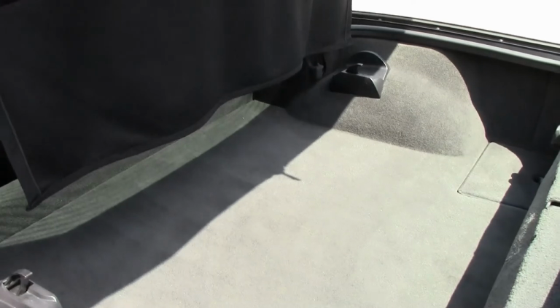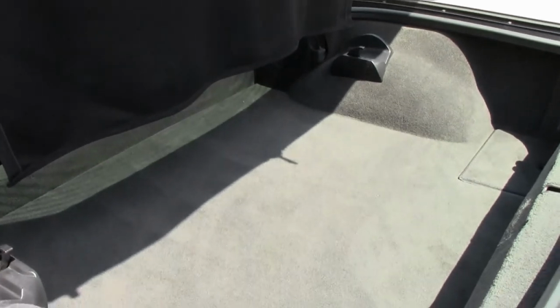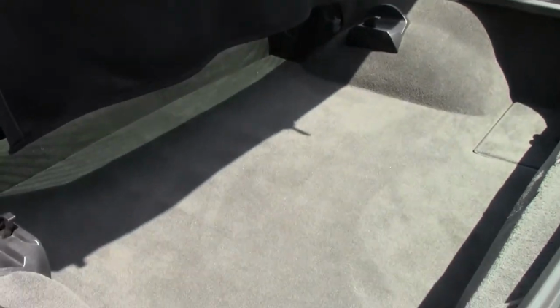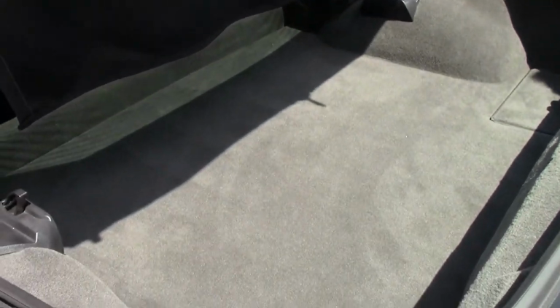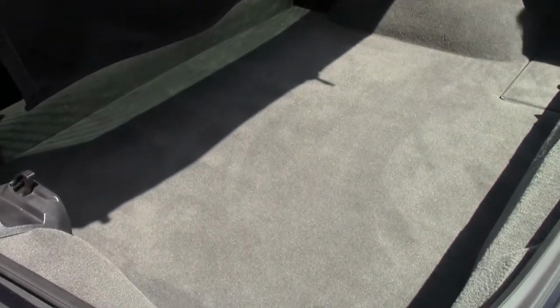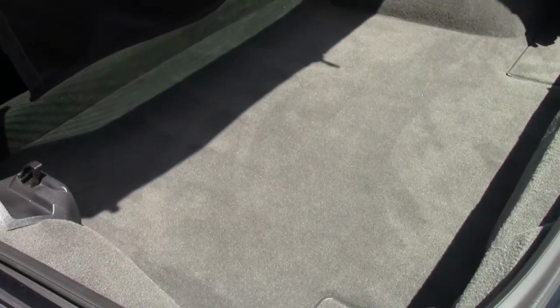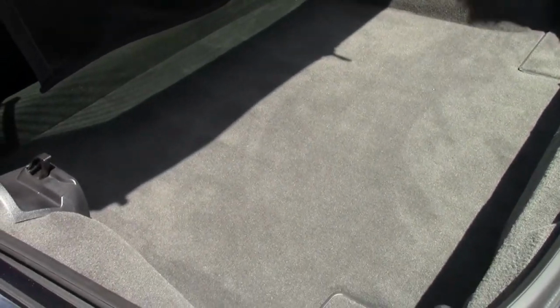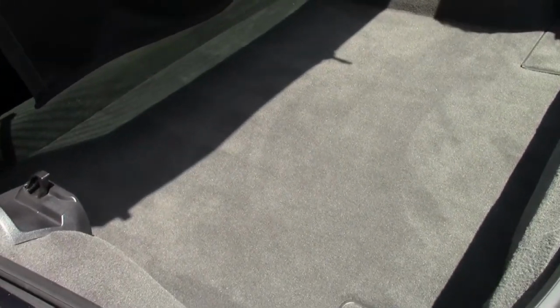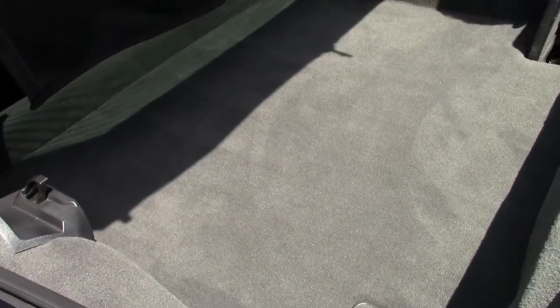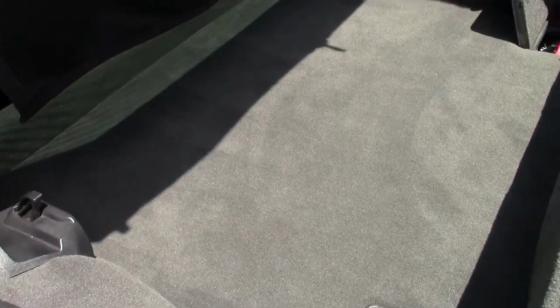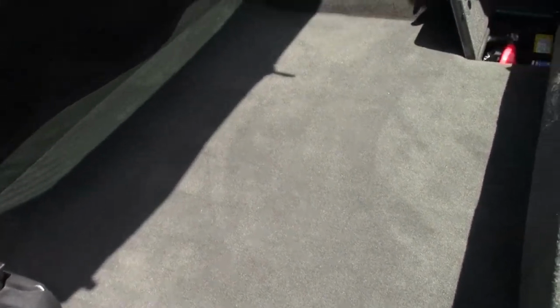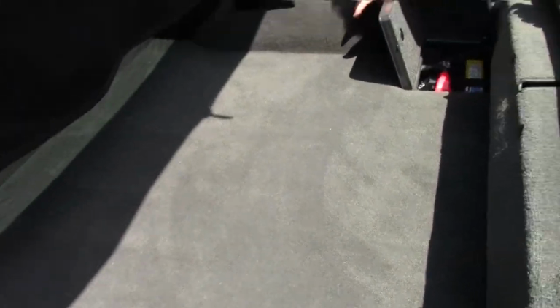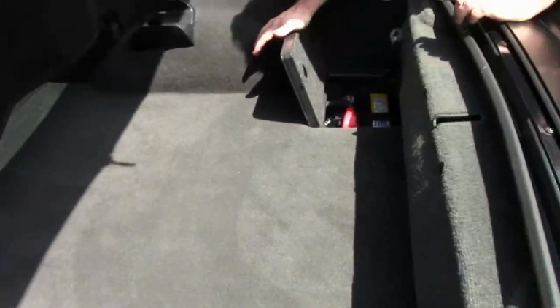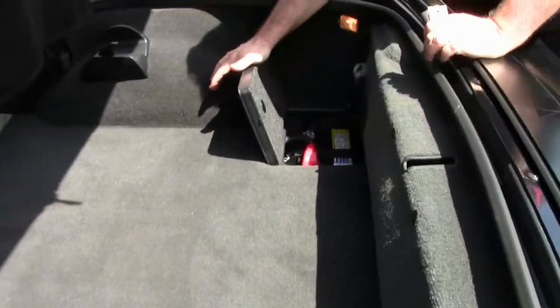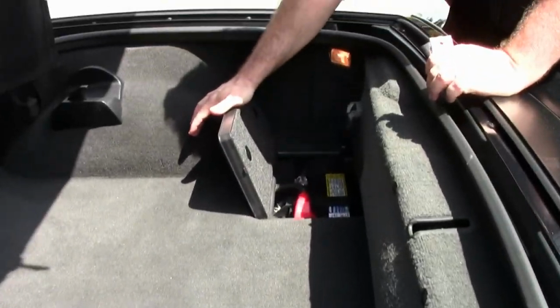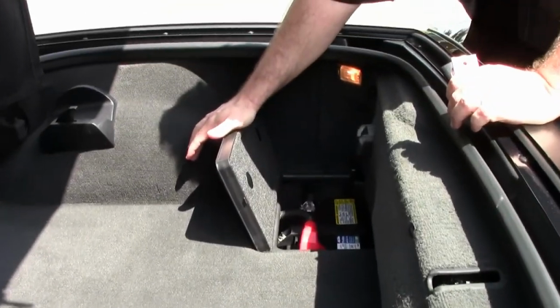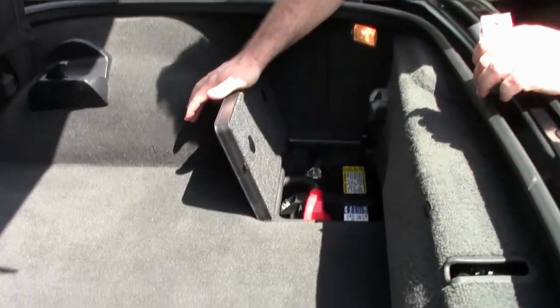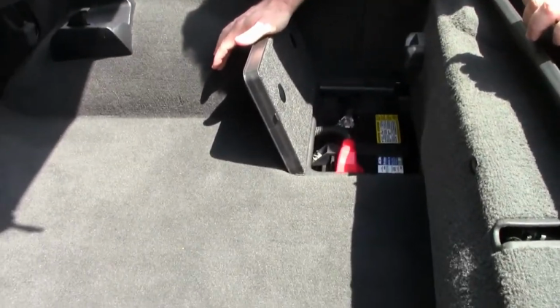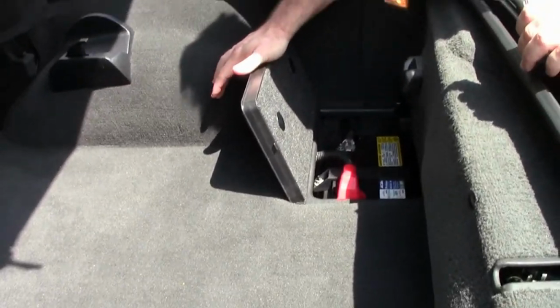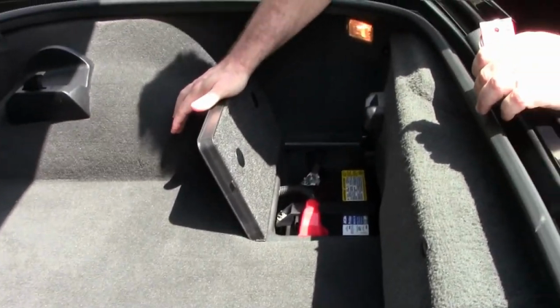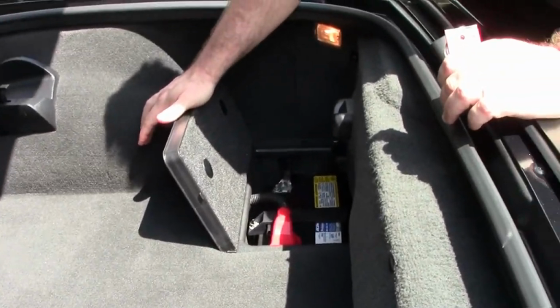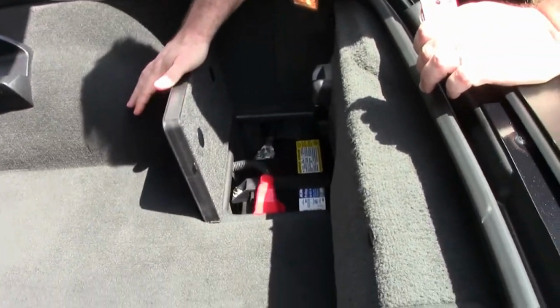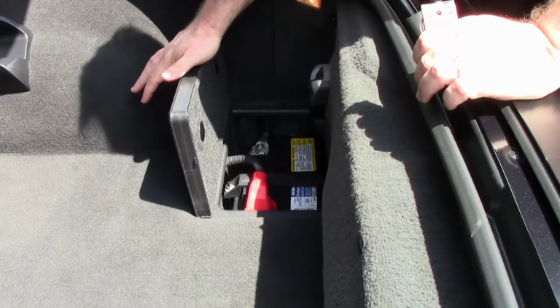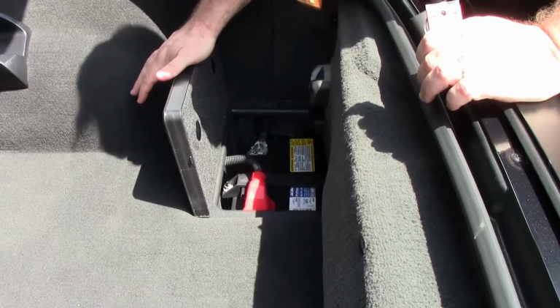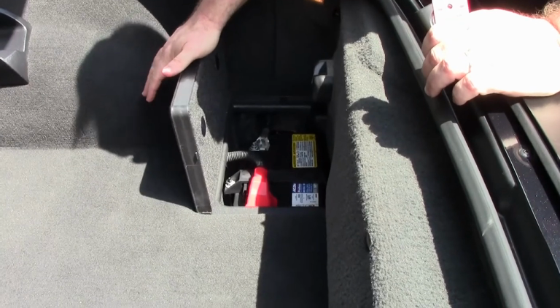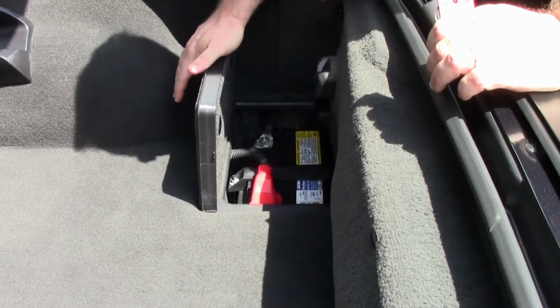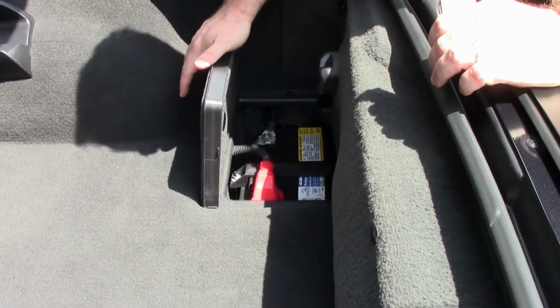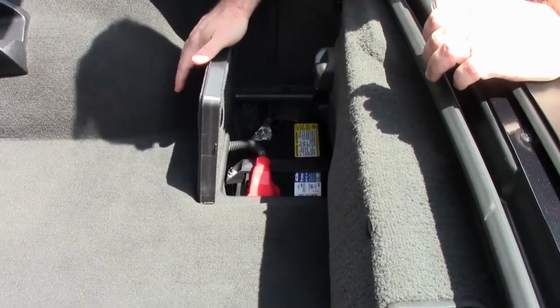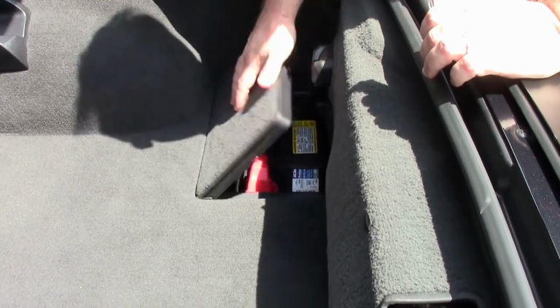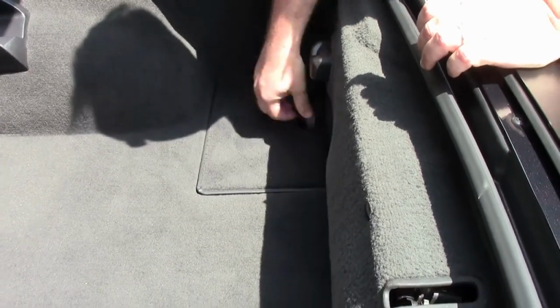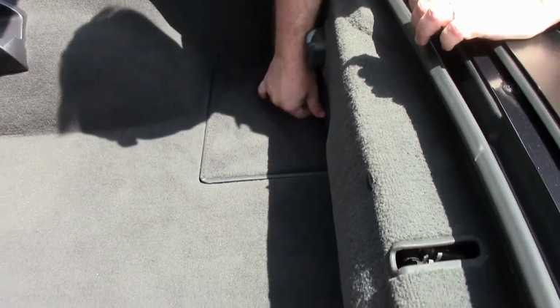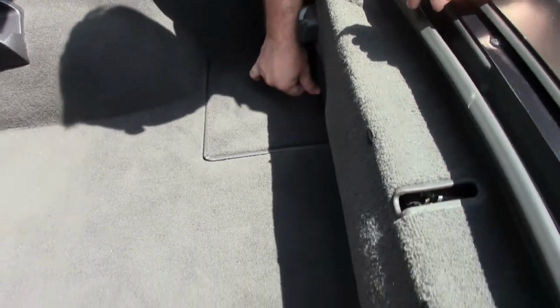The ebony interior in the back is in excellent shape. As you all know, with the six speeds, your battery is in the back.